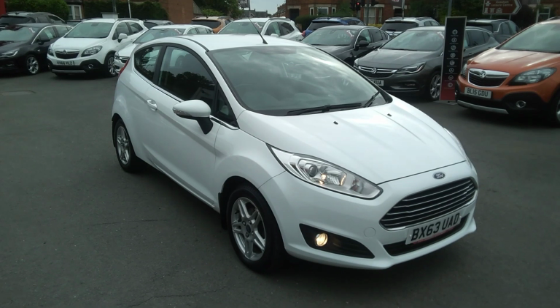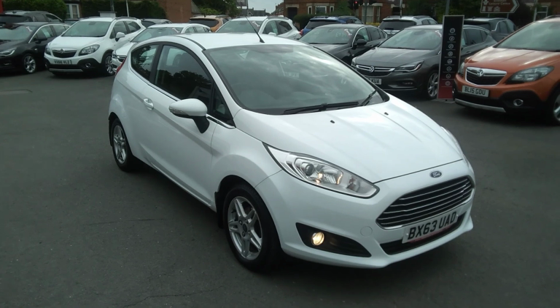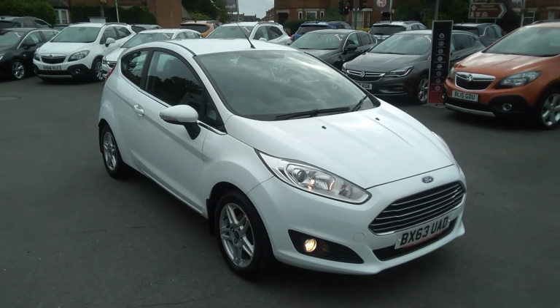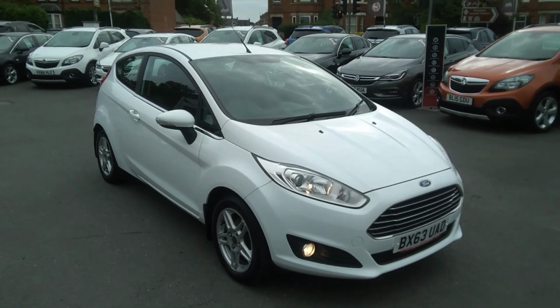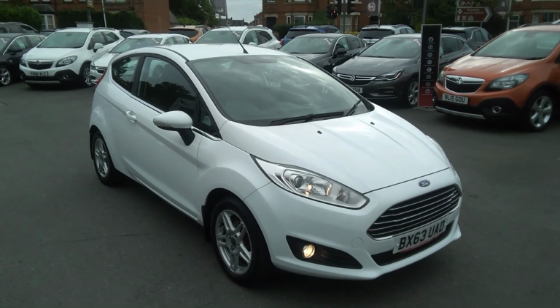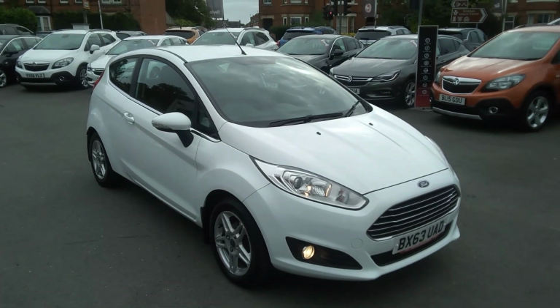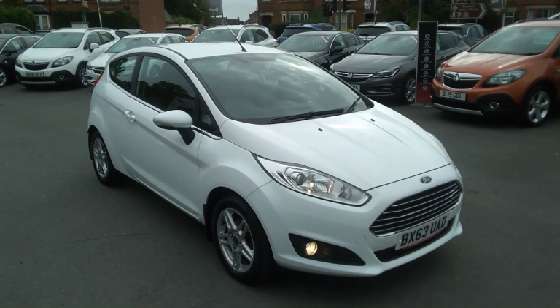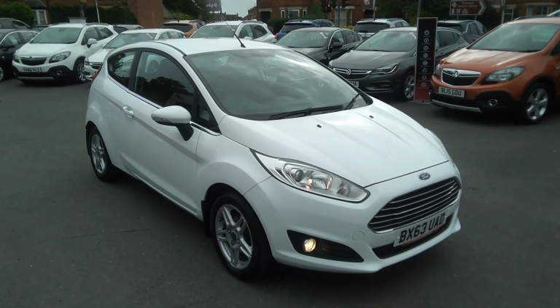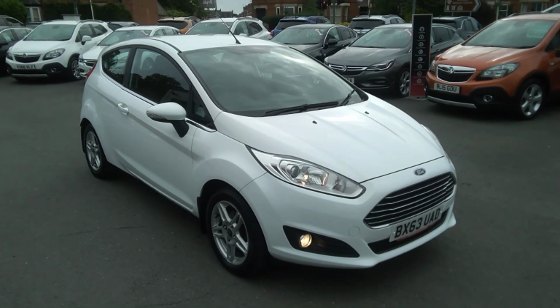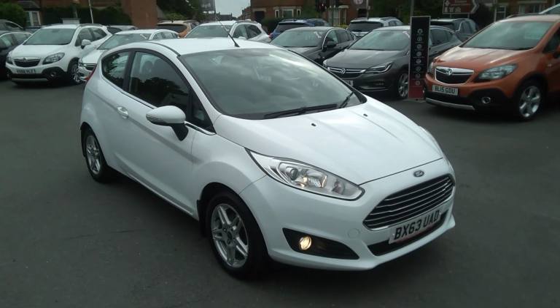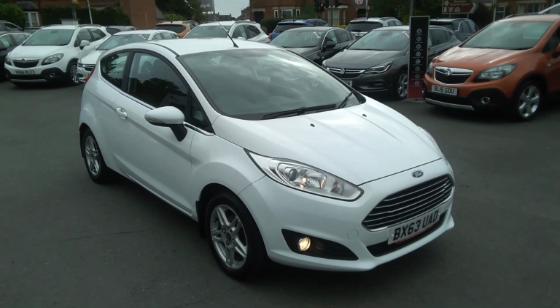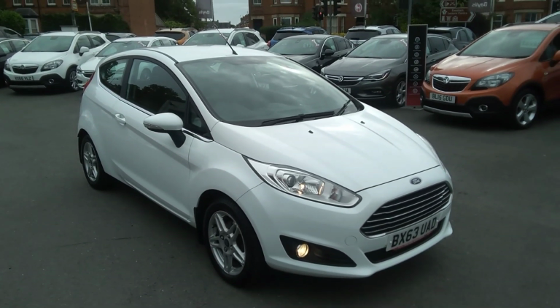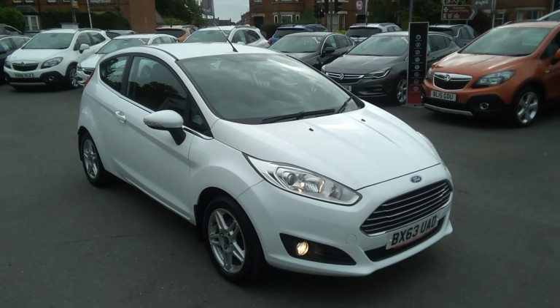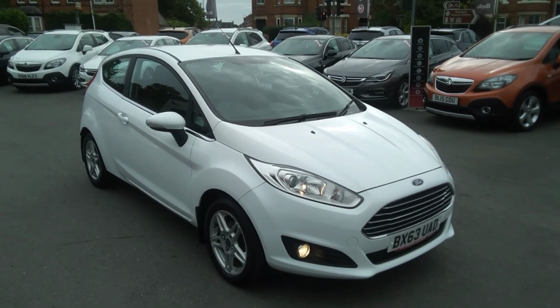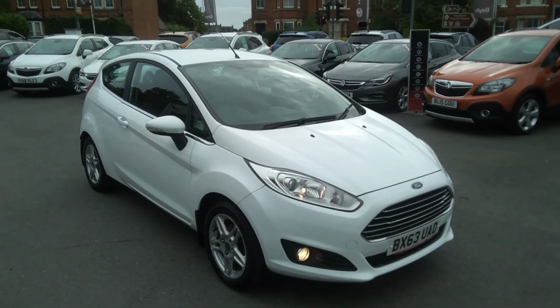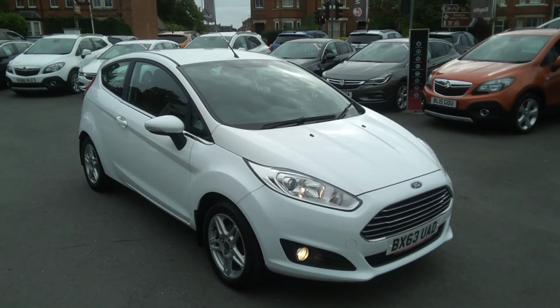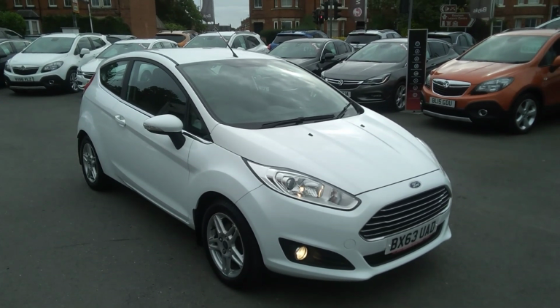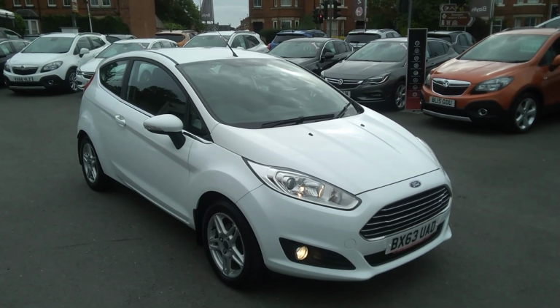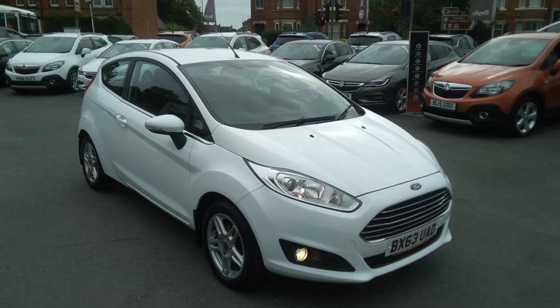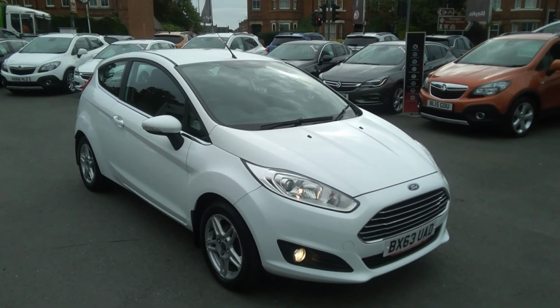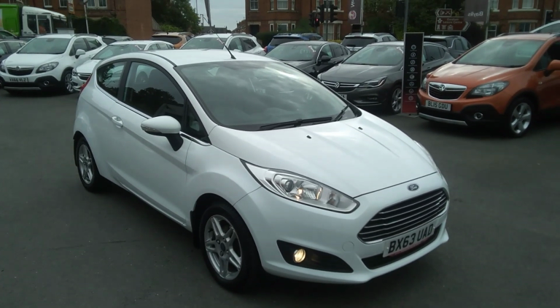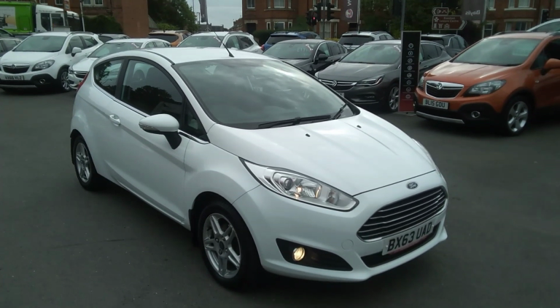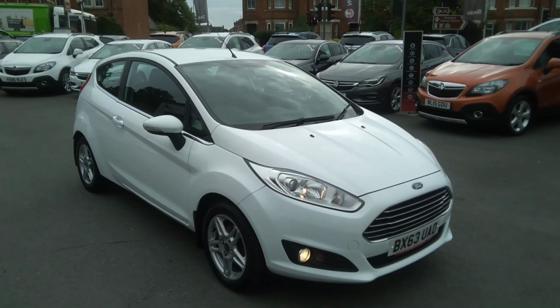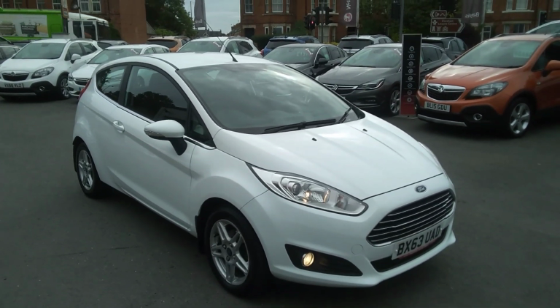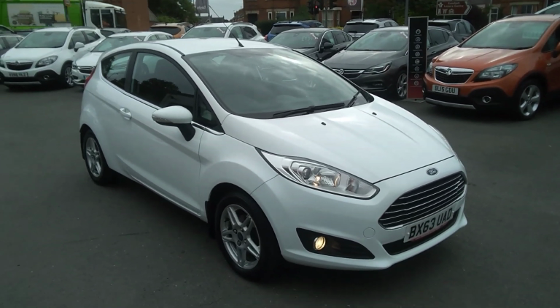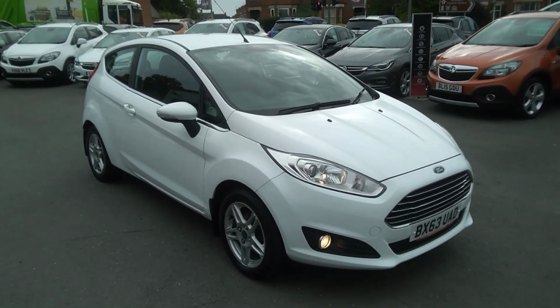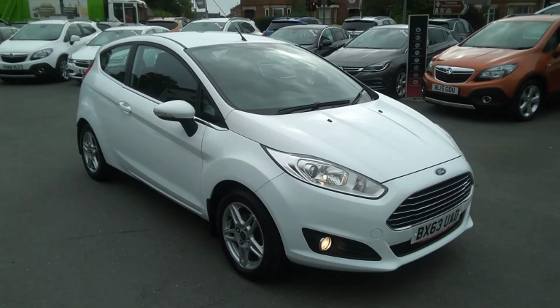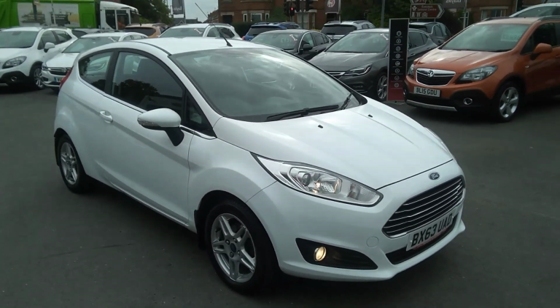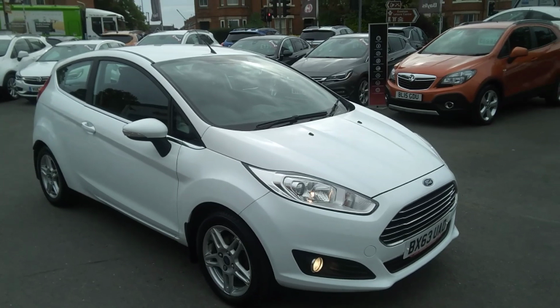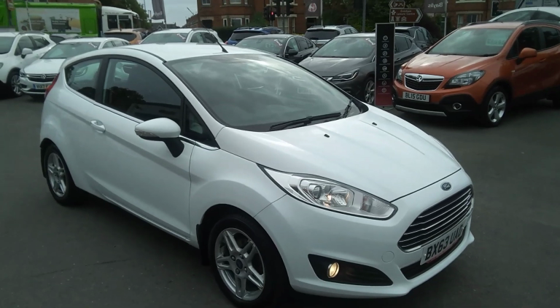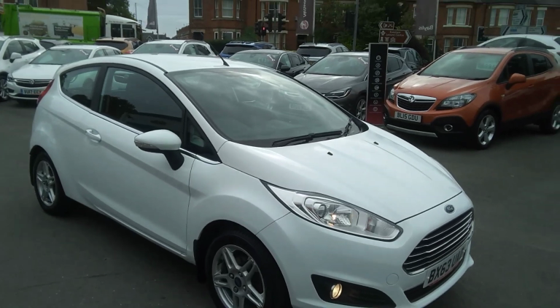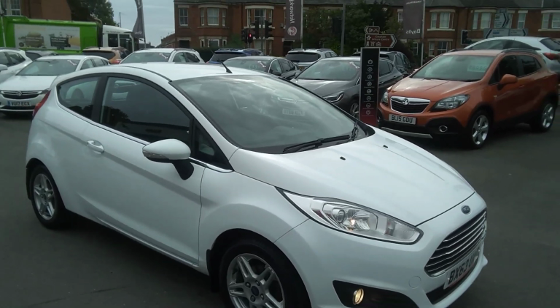Welcome to Baylis Vauxhall. Today we are viewing a 63 plate Ford Fiesta three-door ZTEC.